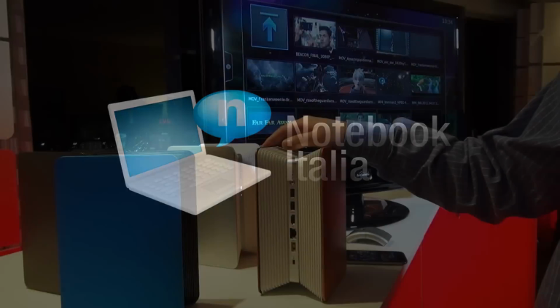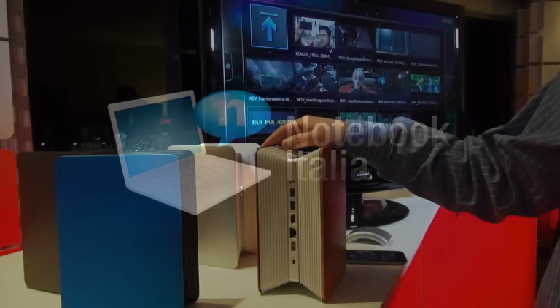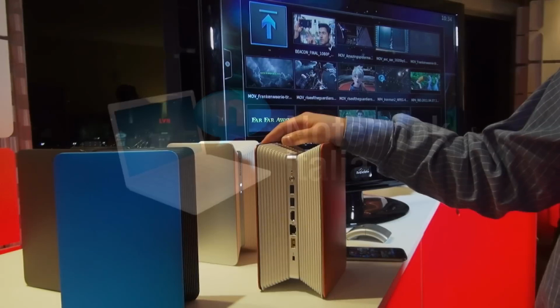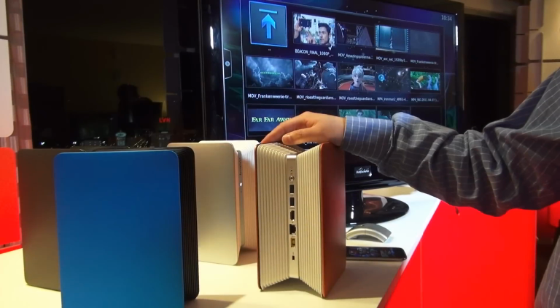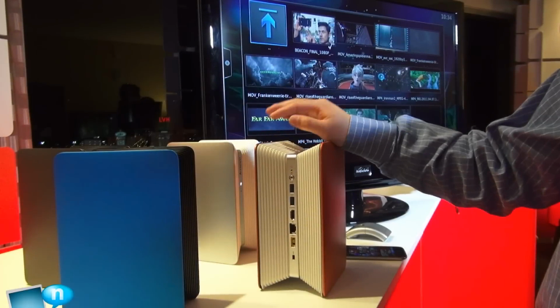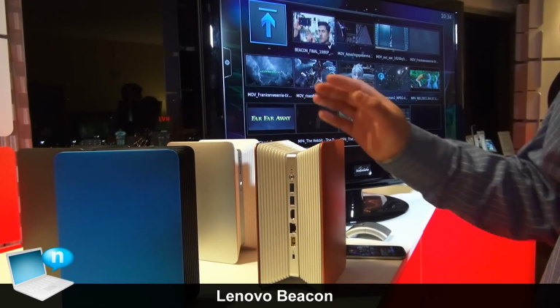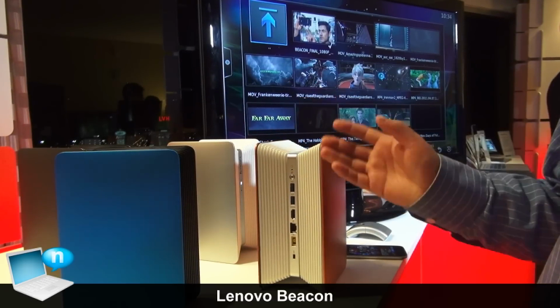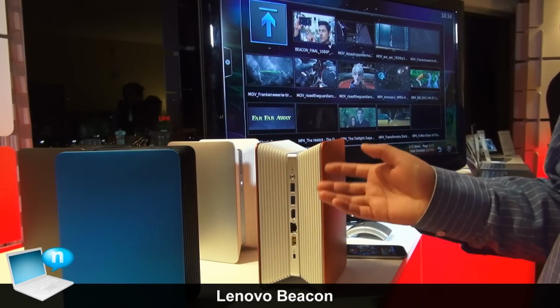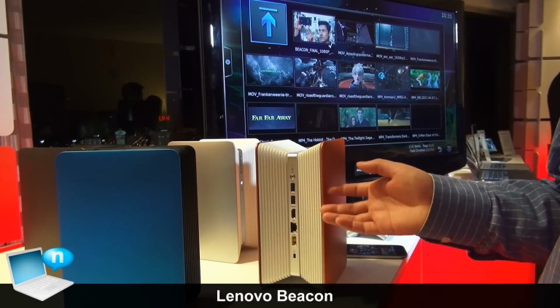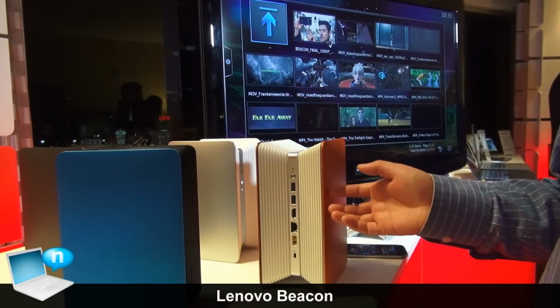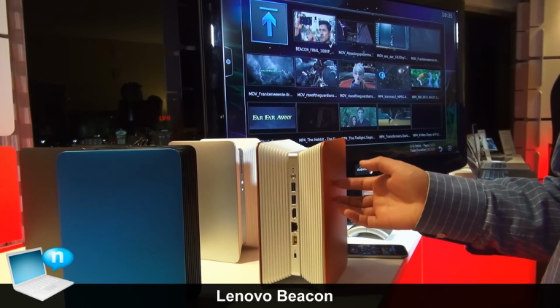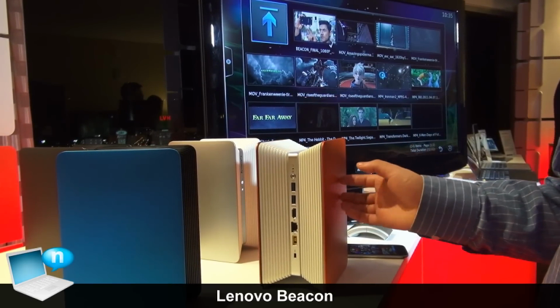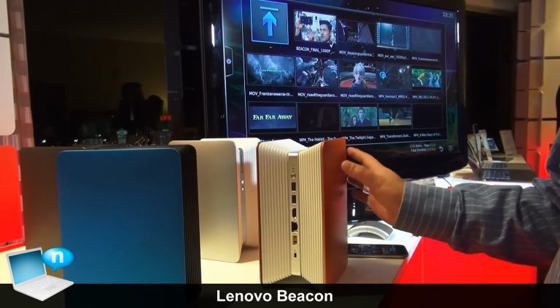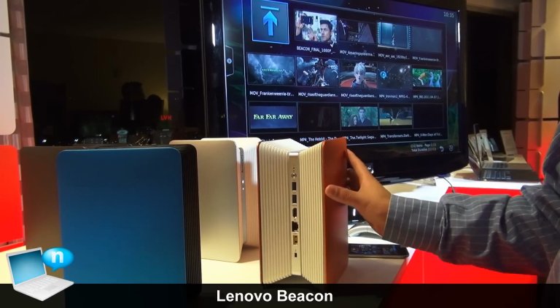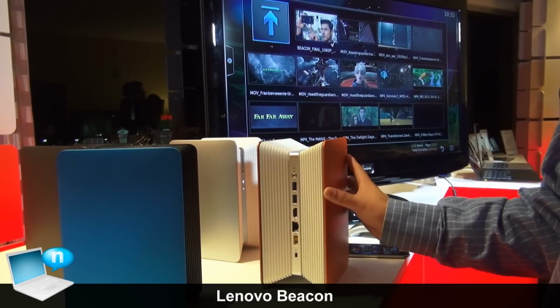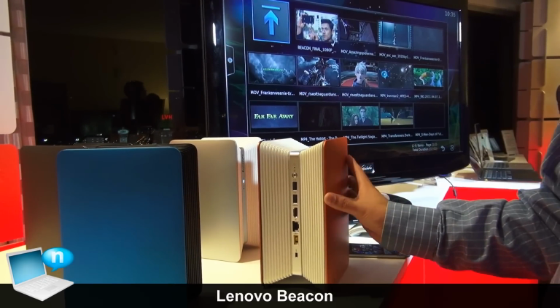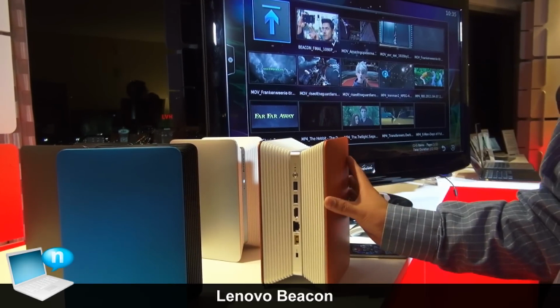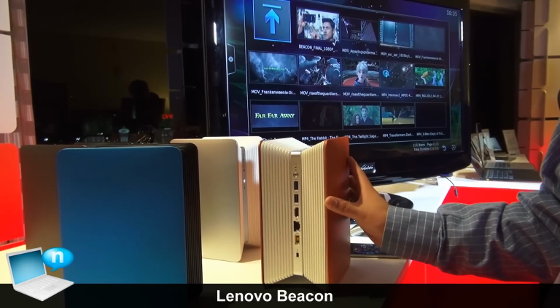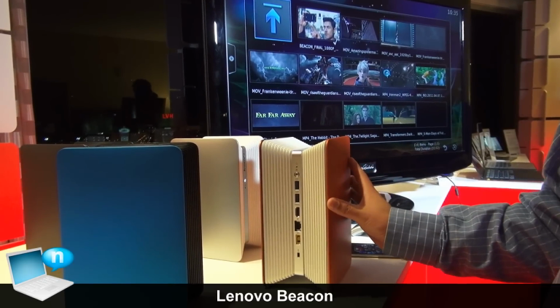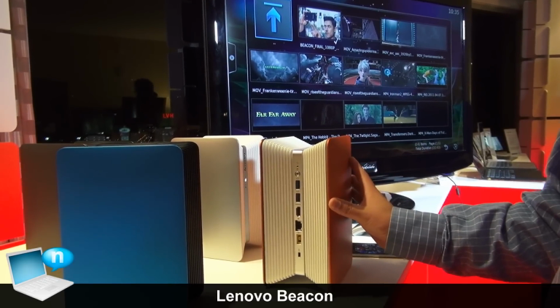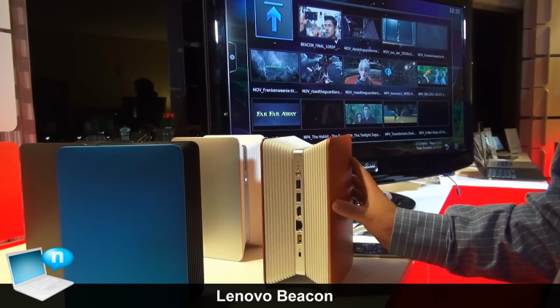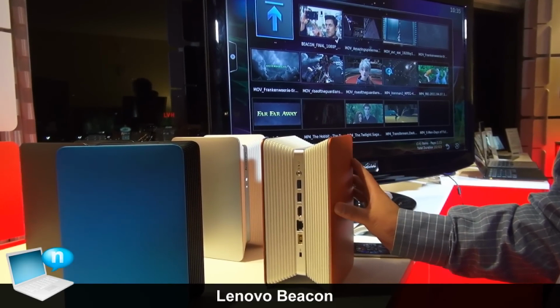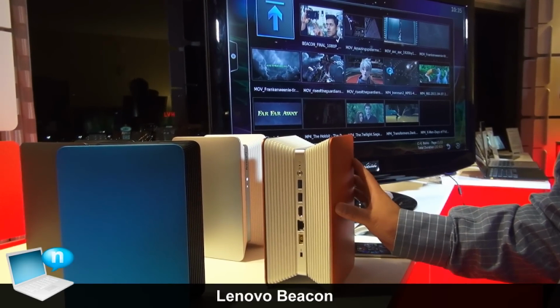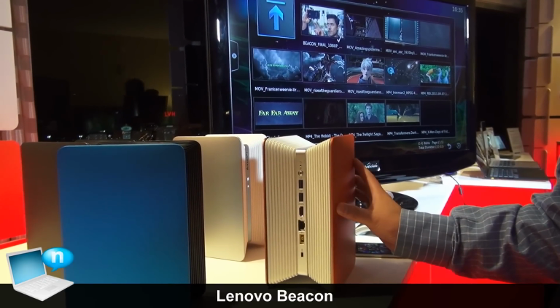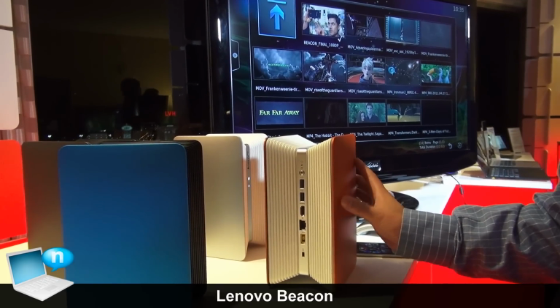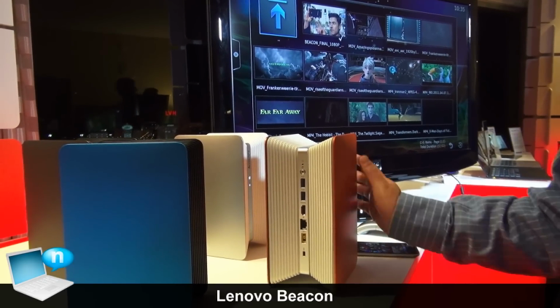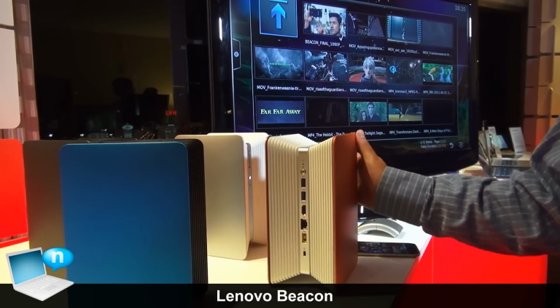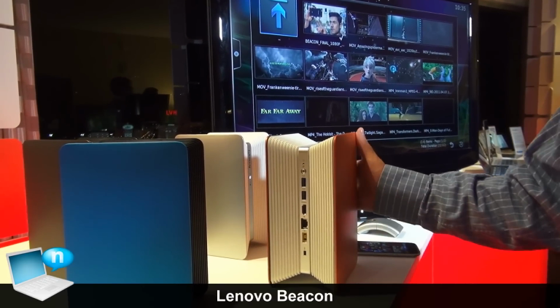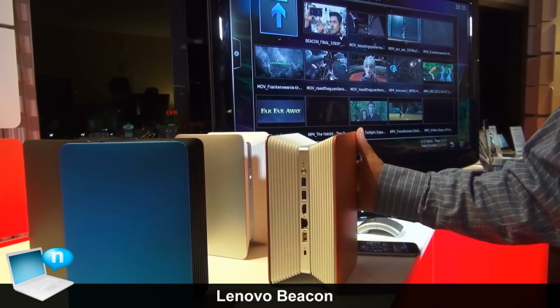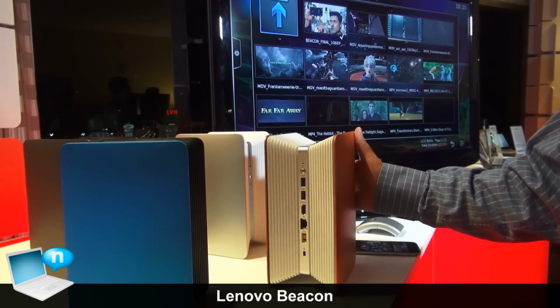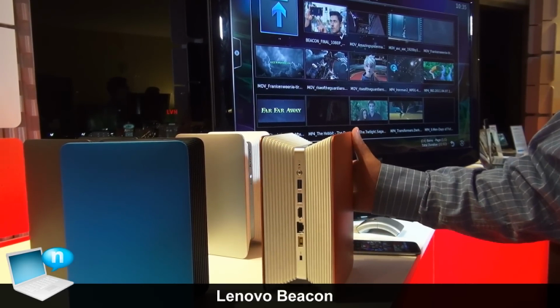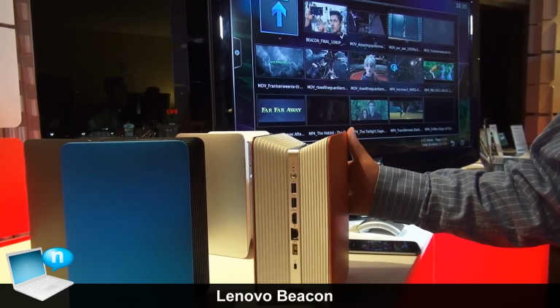Hello, this is the HomeCloud Center Beacon, a product of HomeCloud.